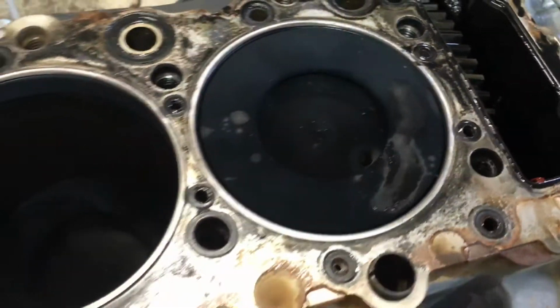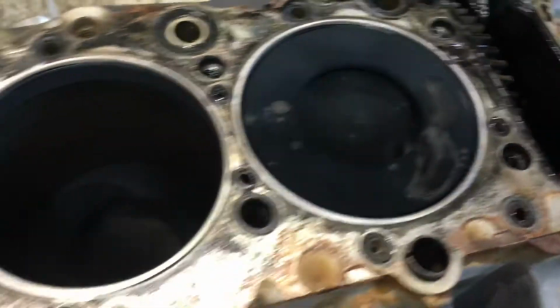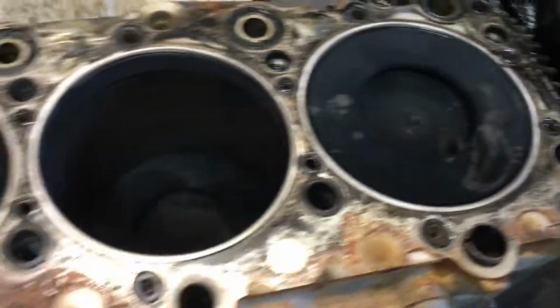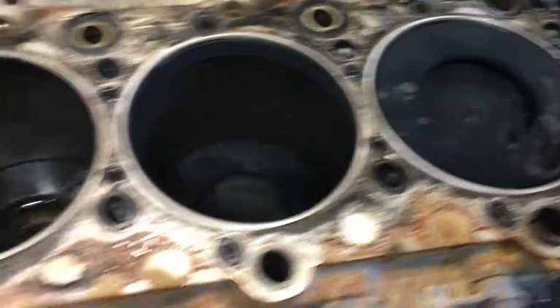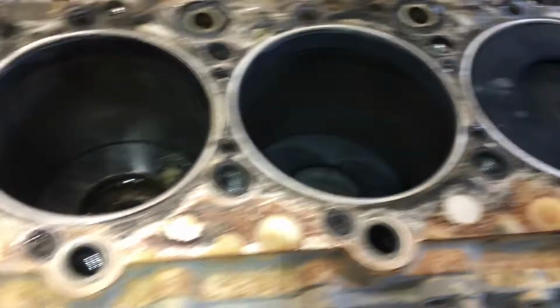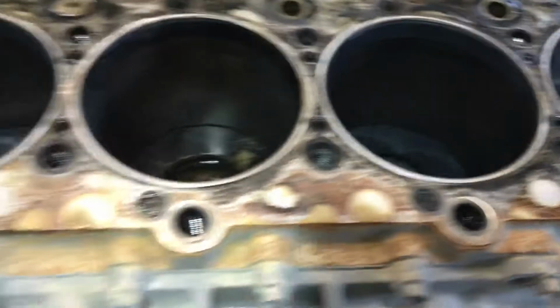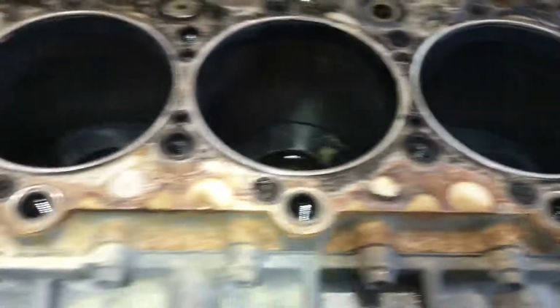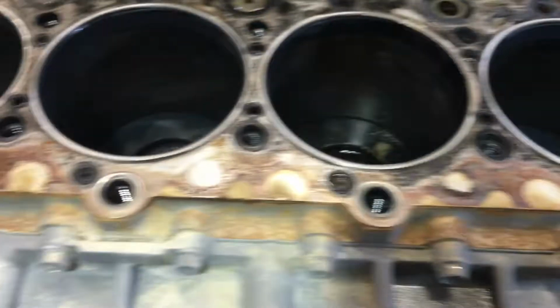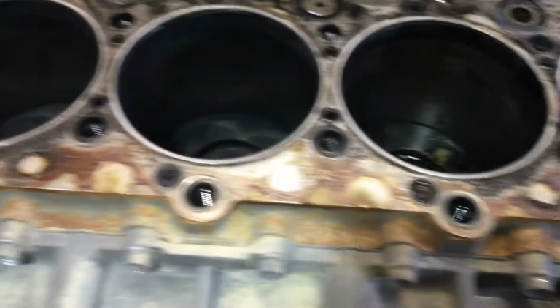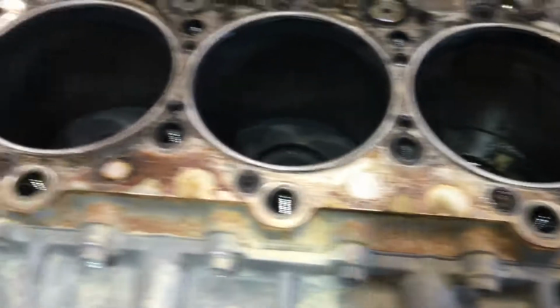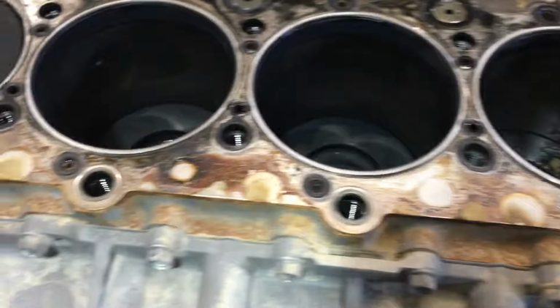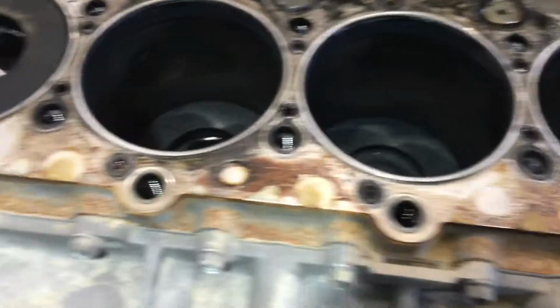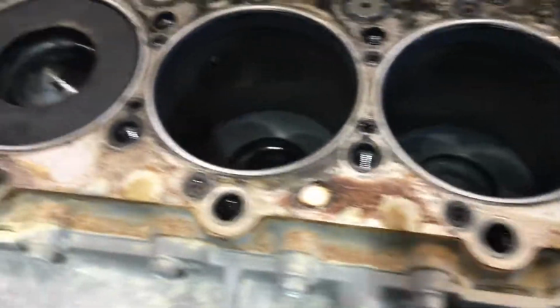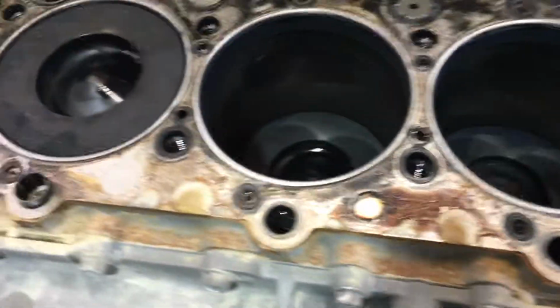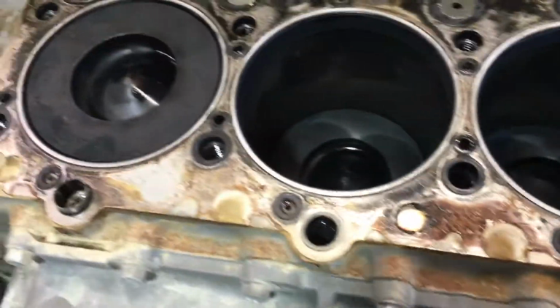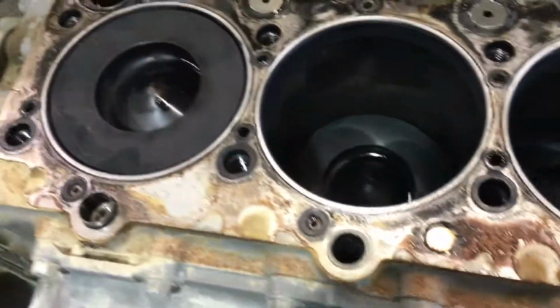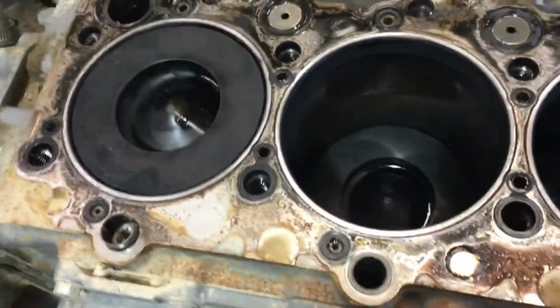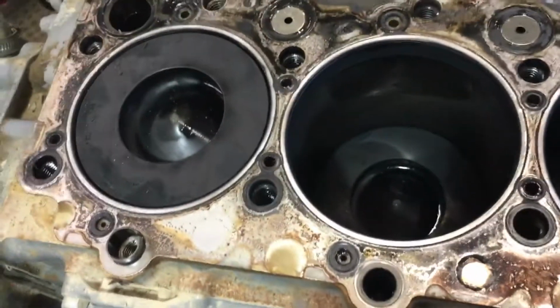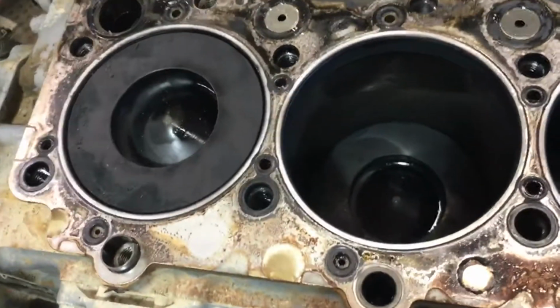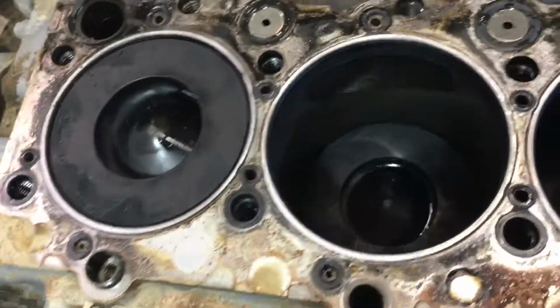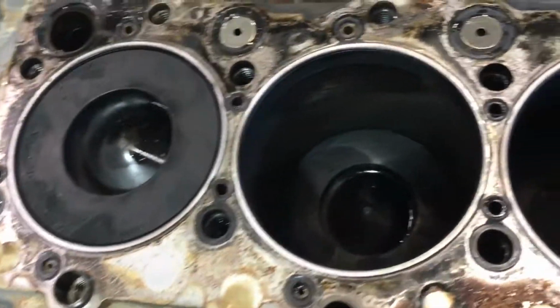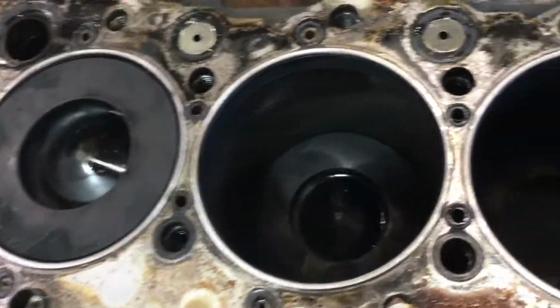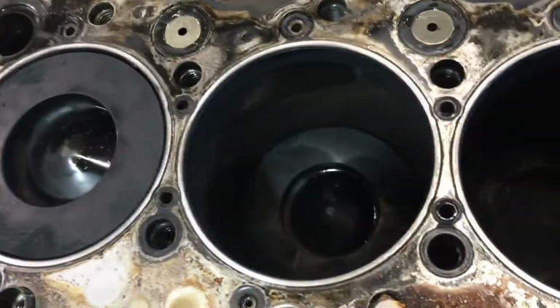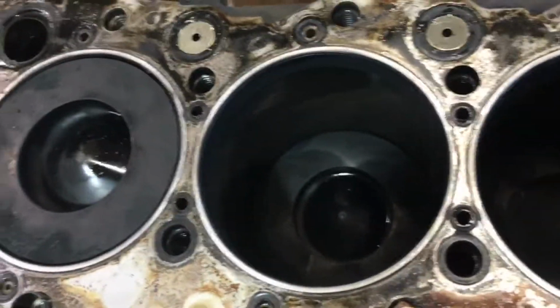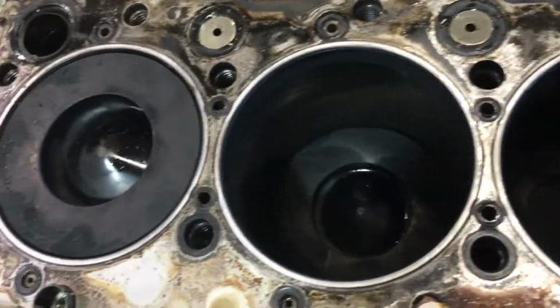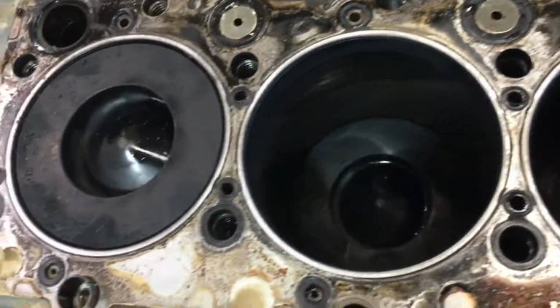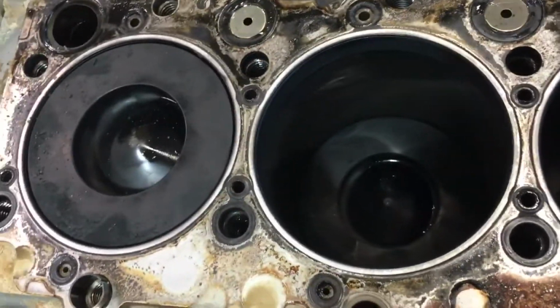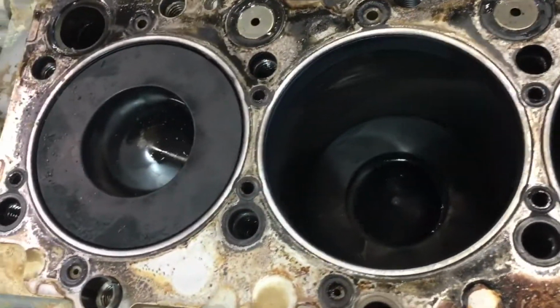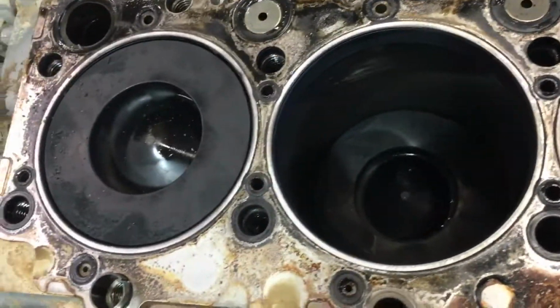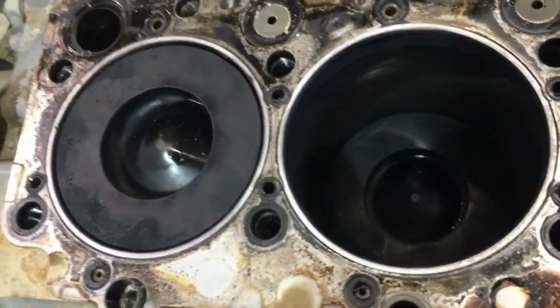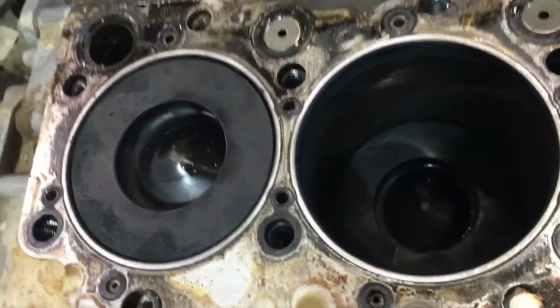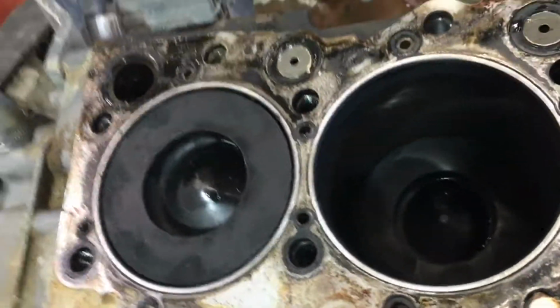So stay tuned. We're going to take these out, clean them, and see where the problem is.